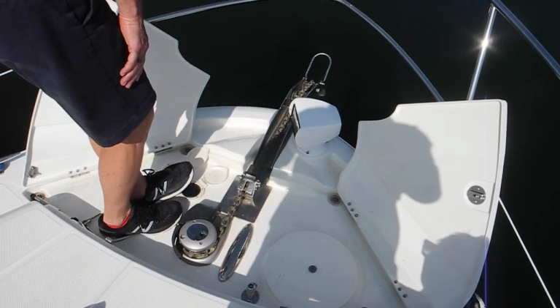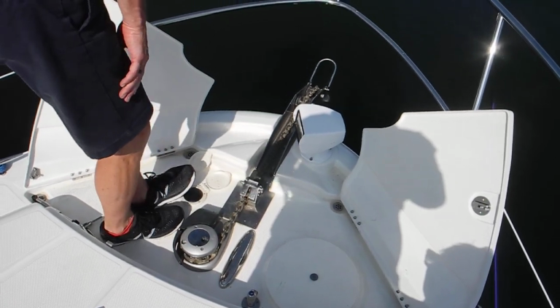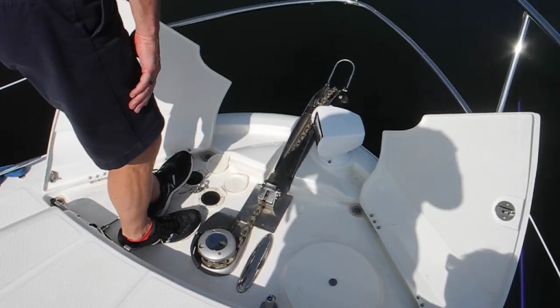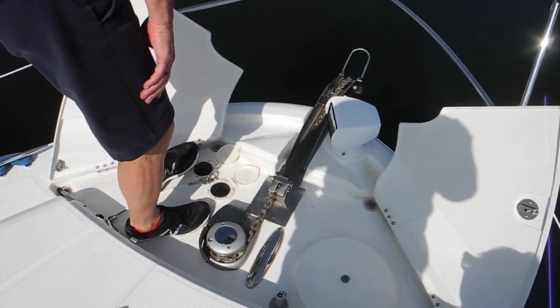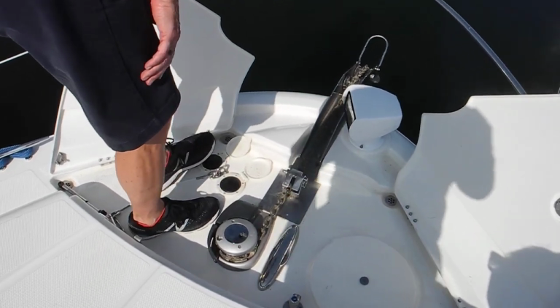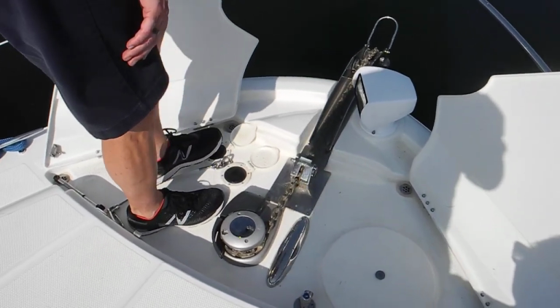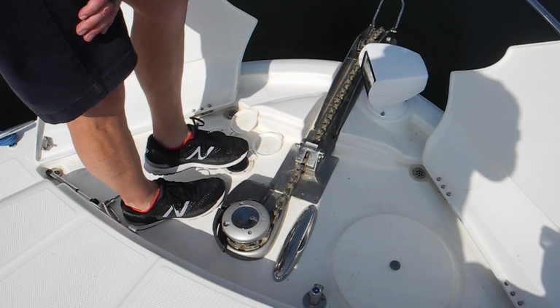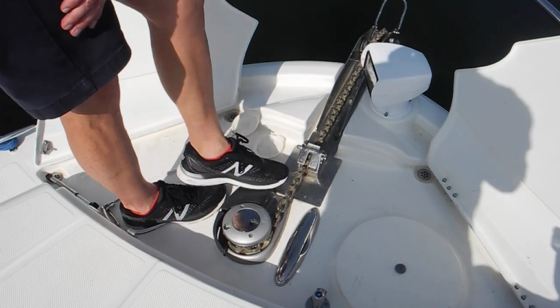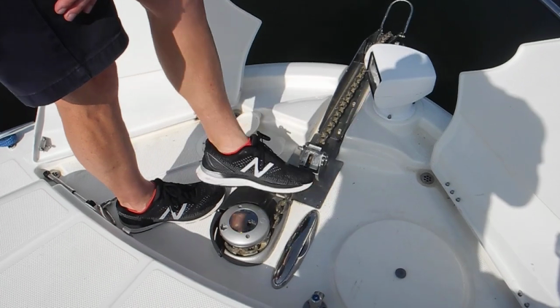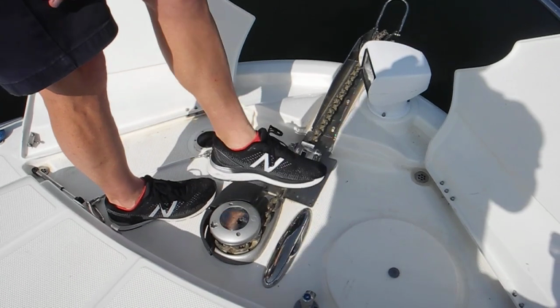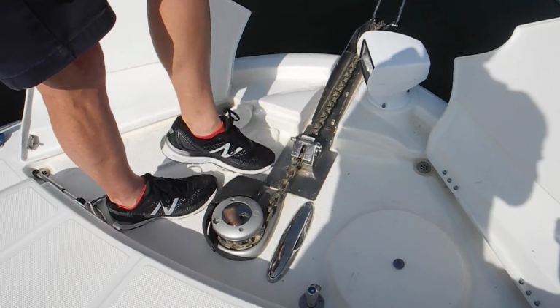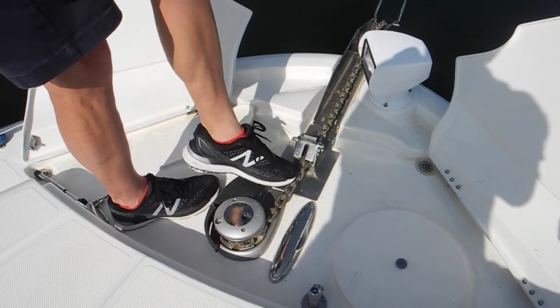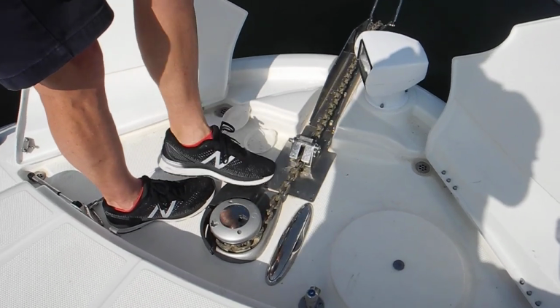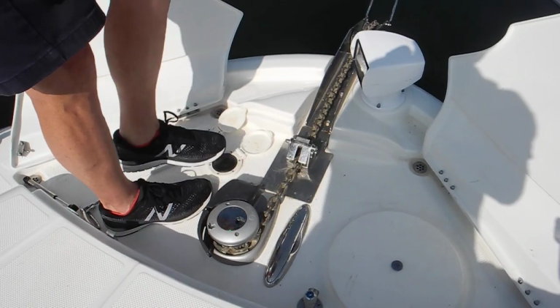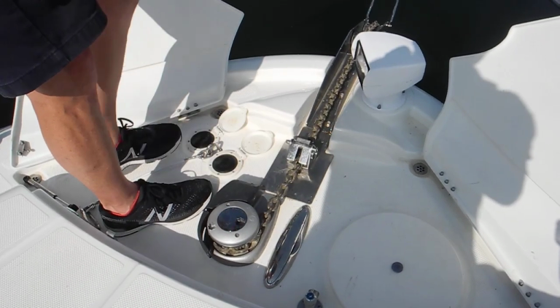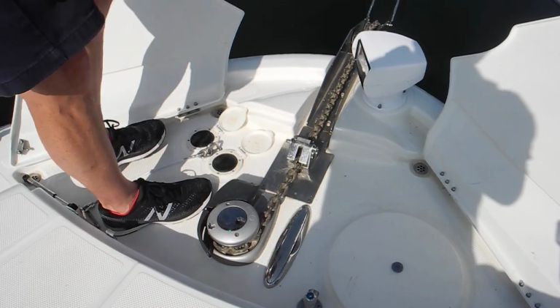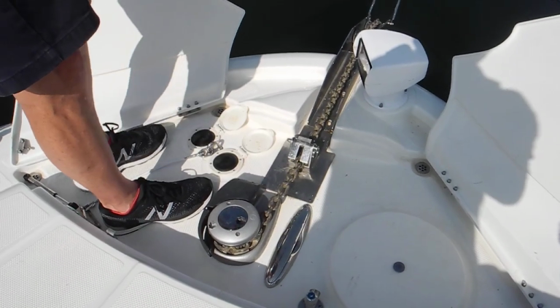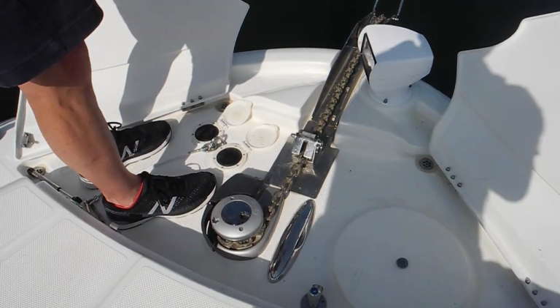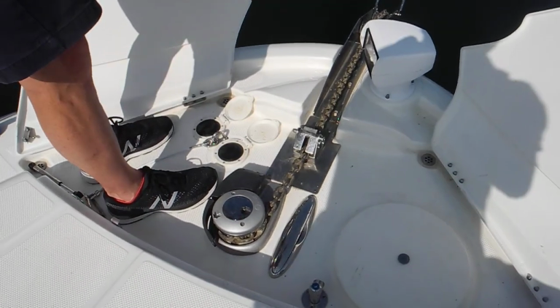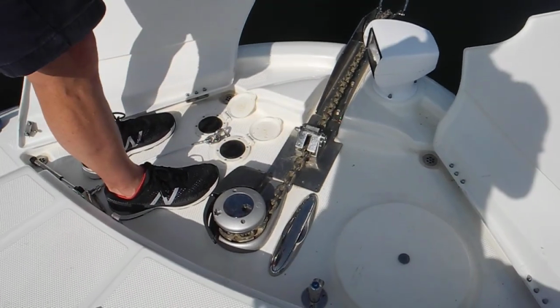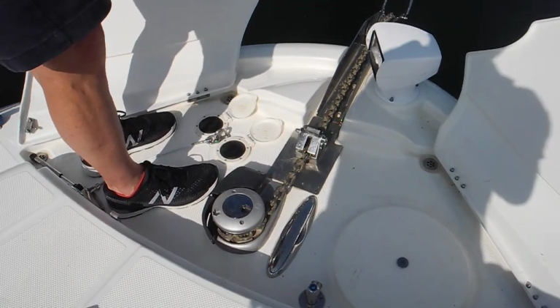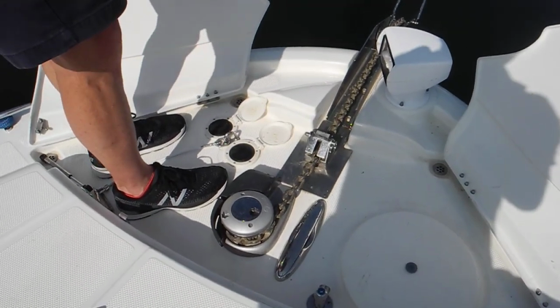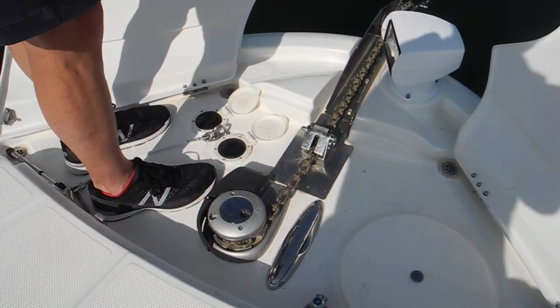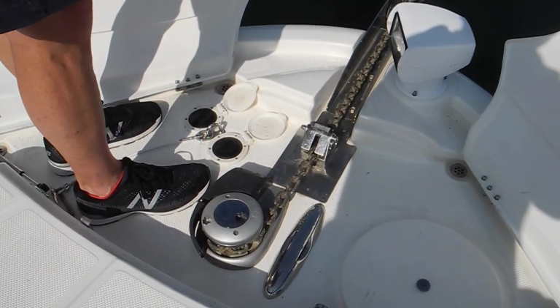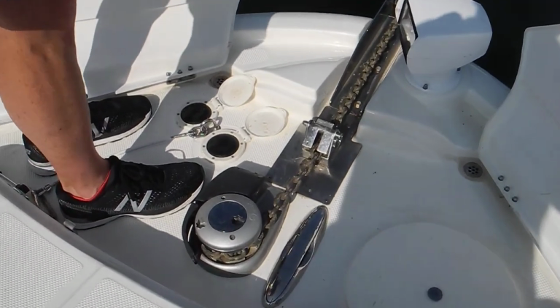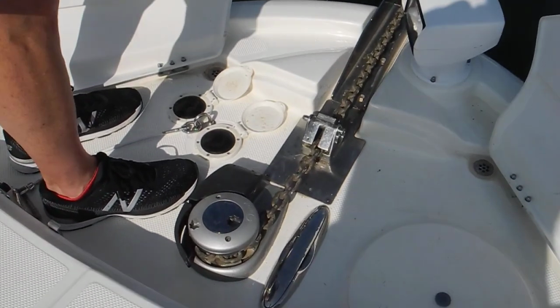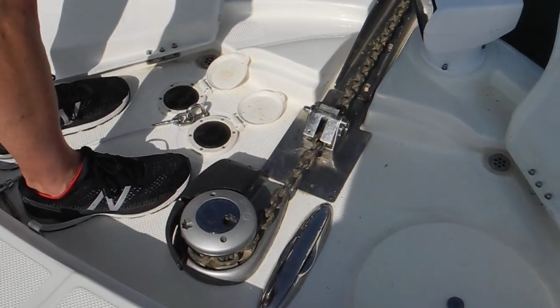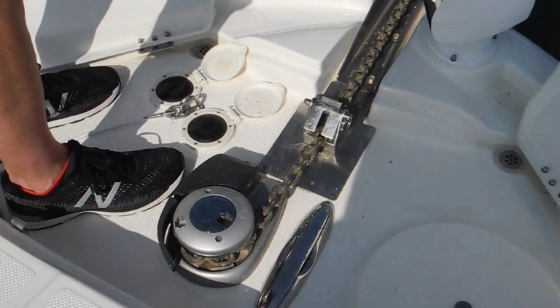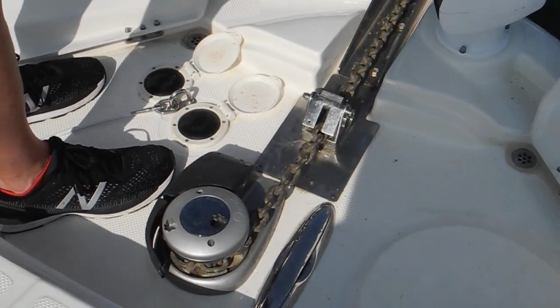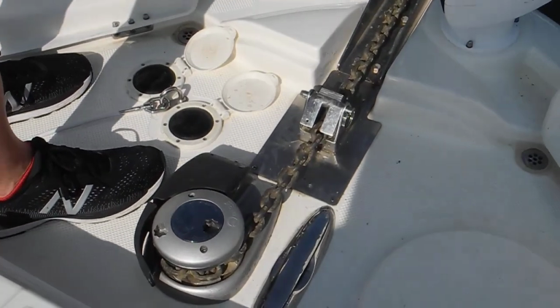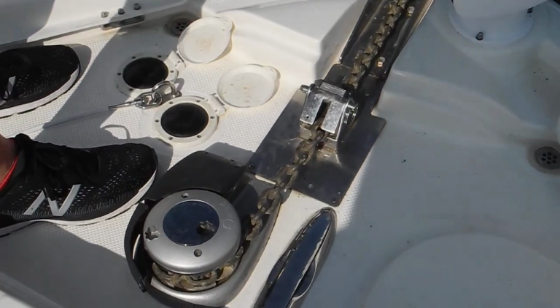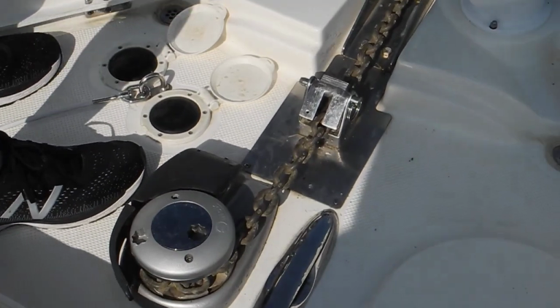Okay, so you've taken your foot off of that chain stopper. Go ahead and pull it in.